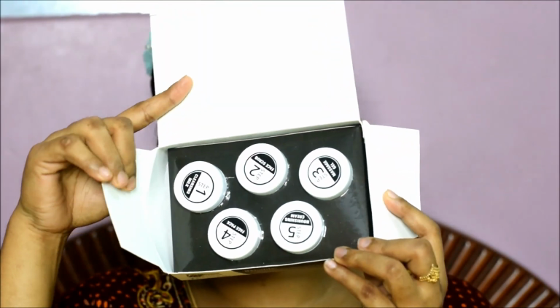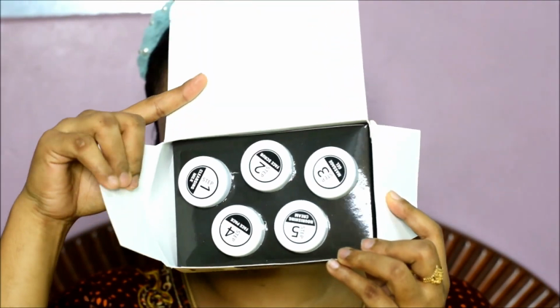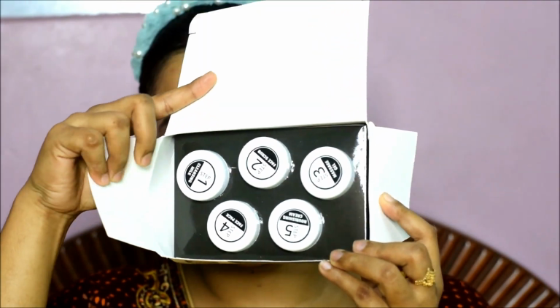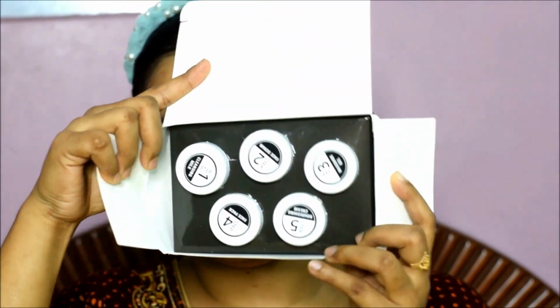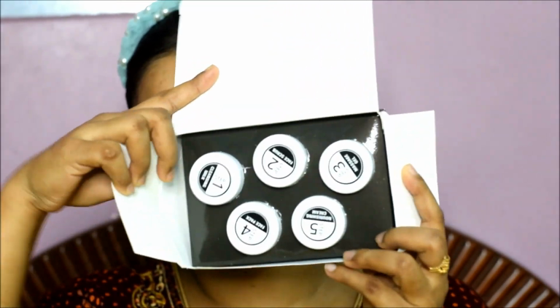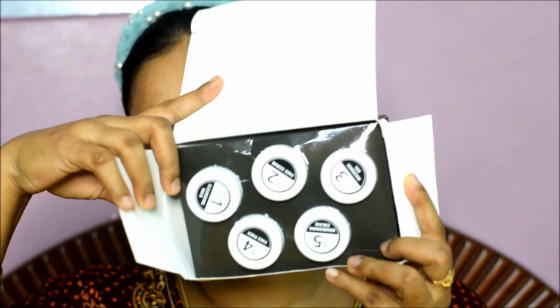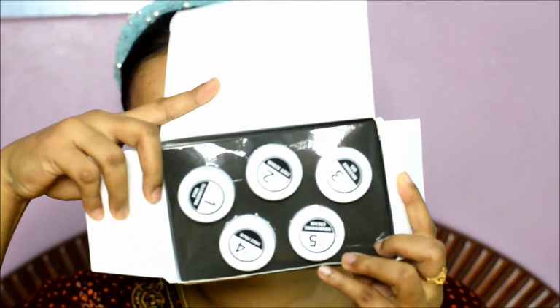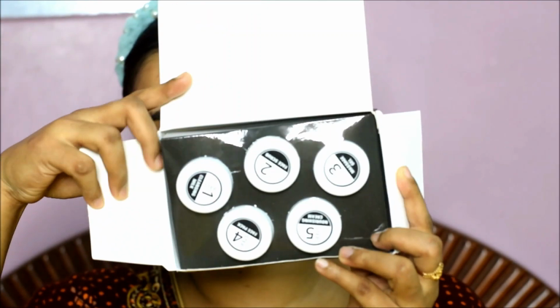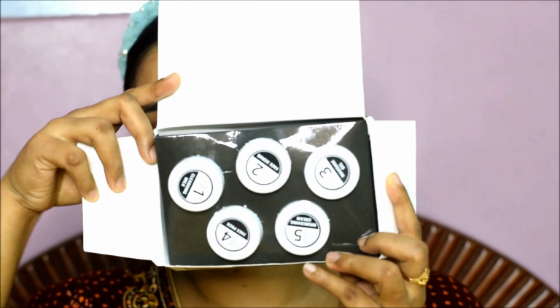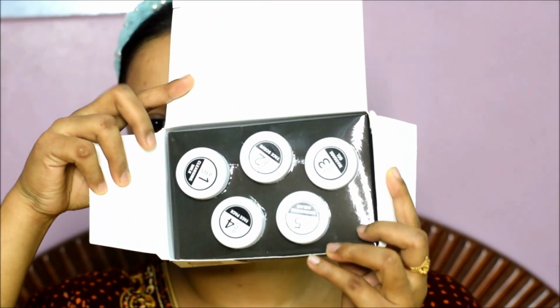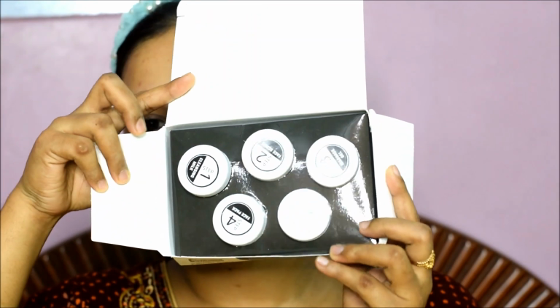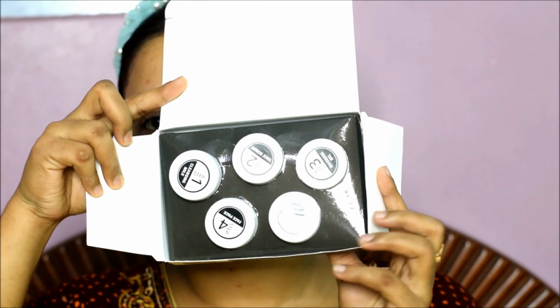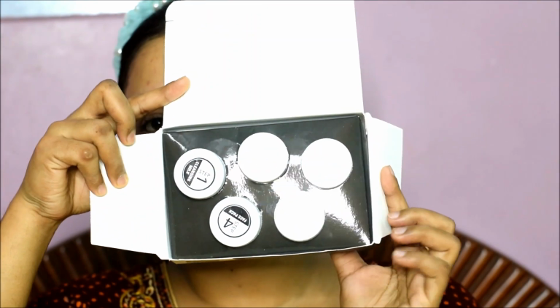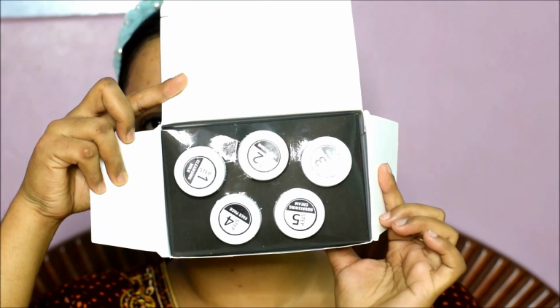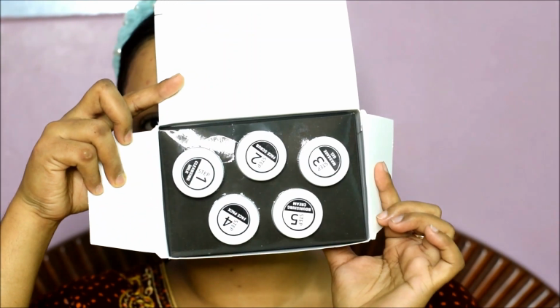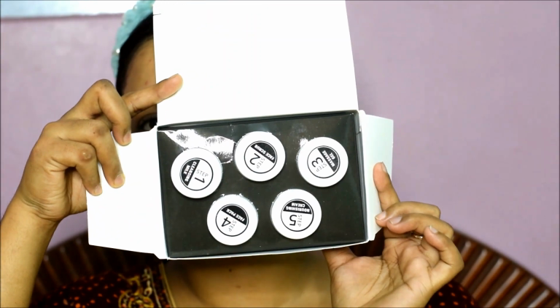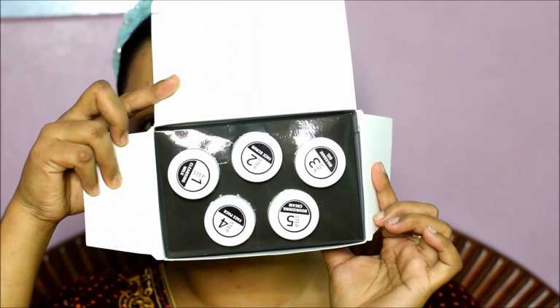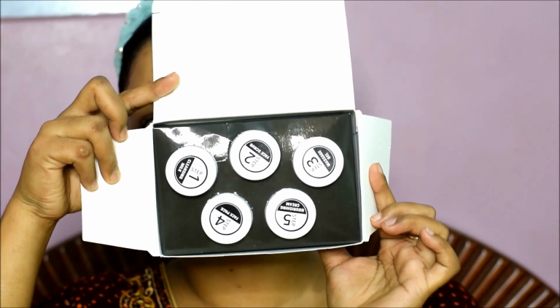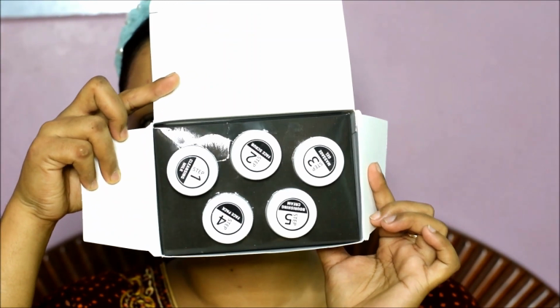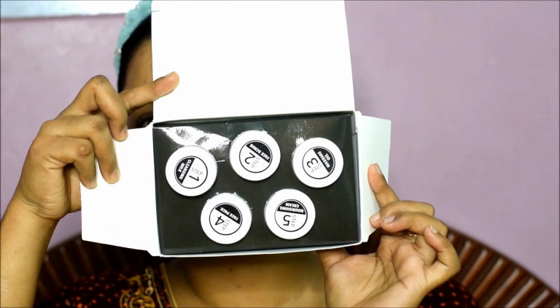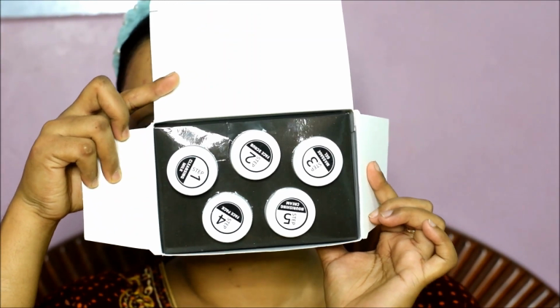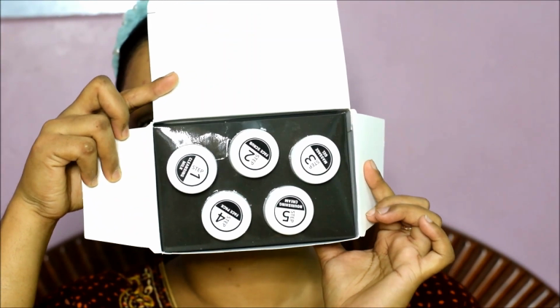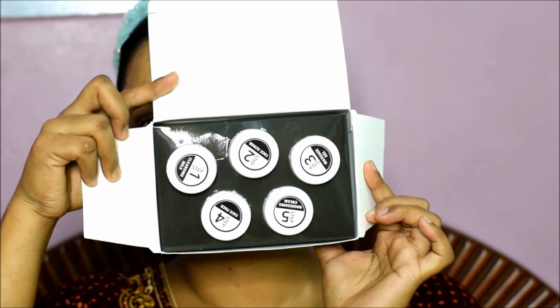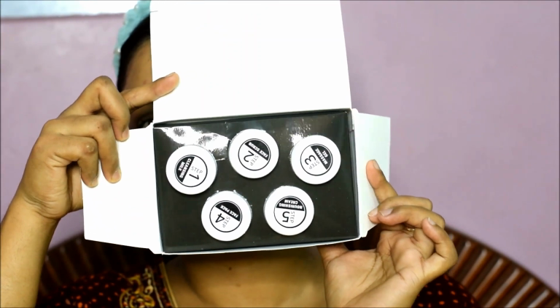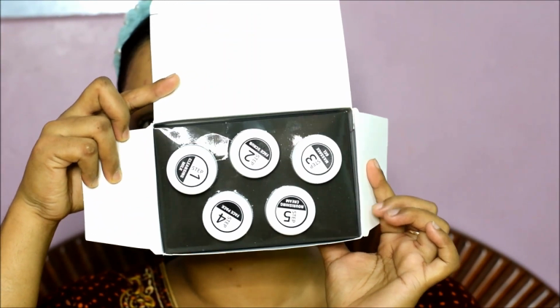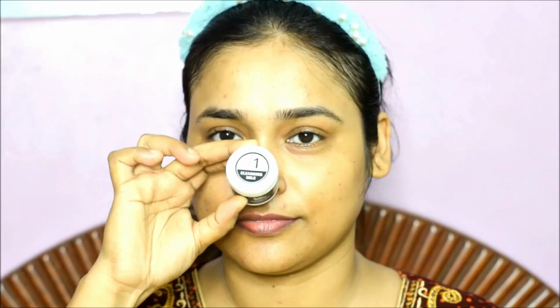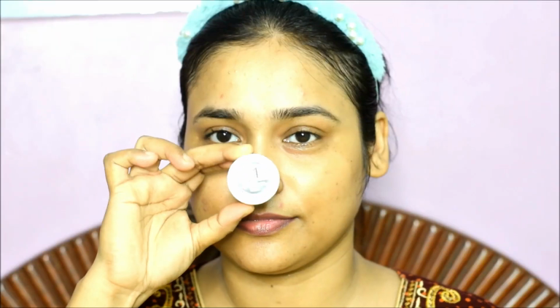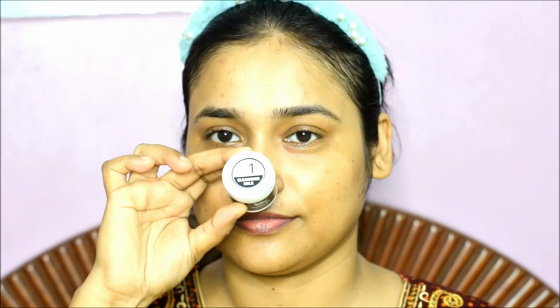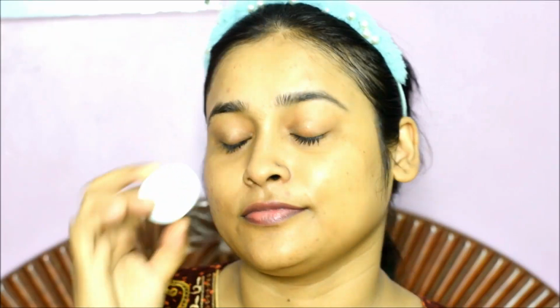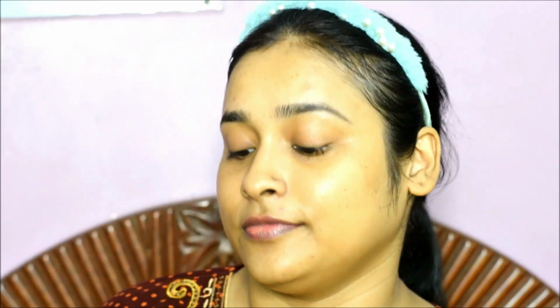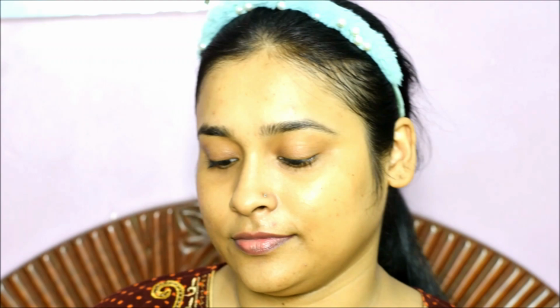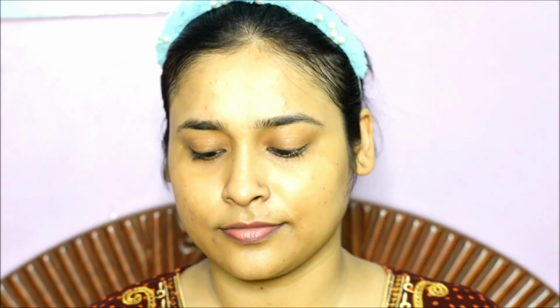In this box, you will get 5 containers: 1, 2, 3, 4, 5 — all numbered. You can use it very easily.